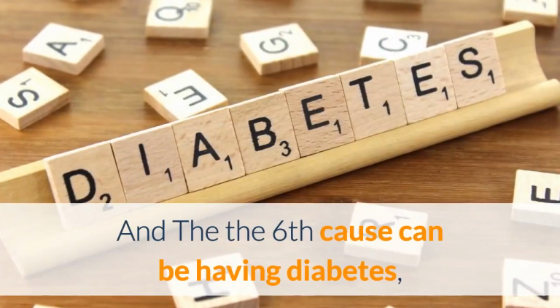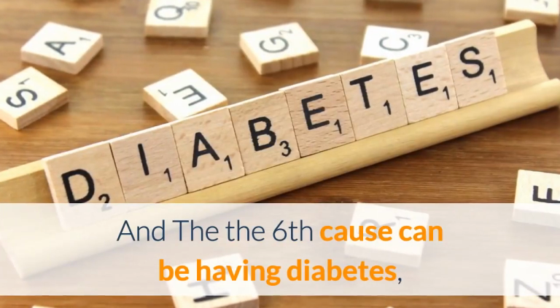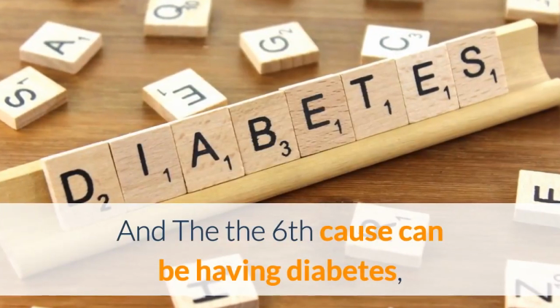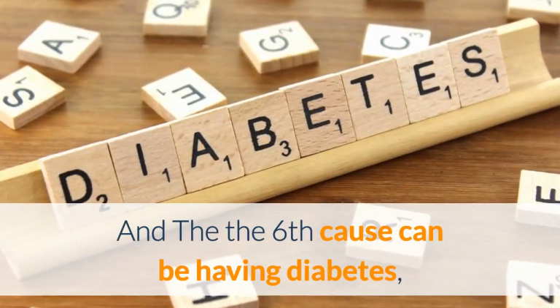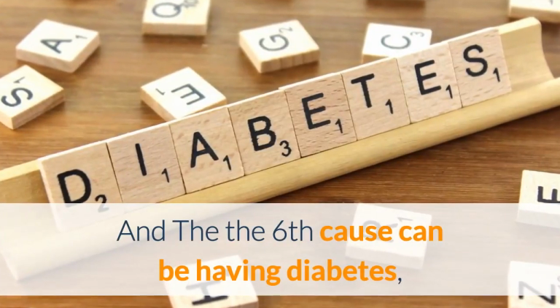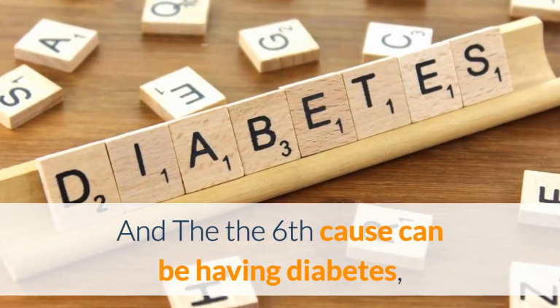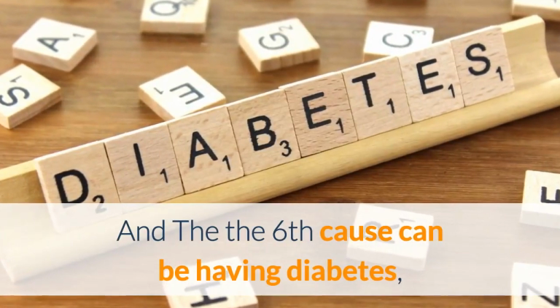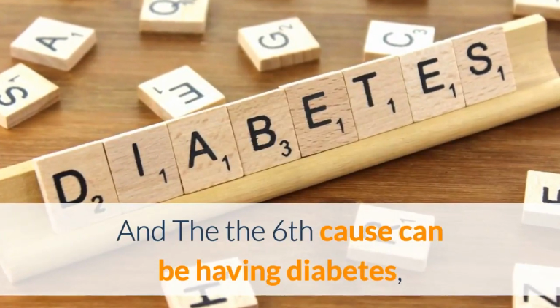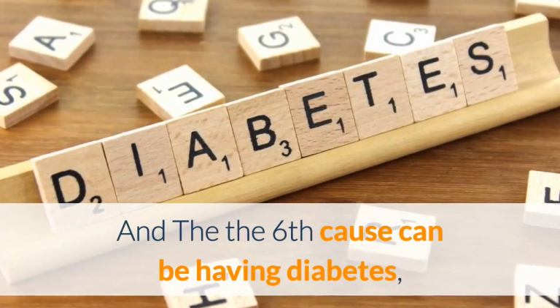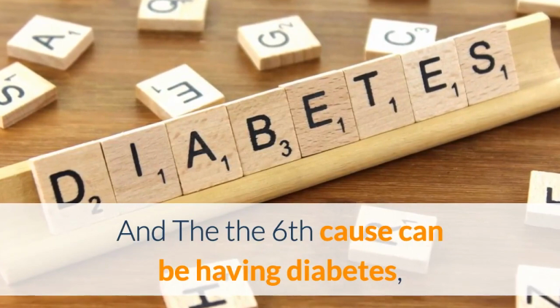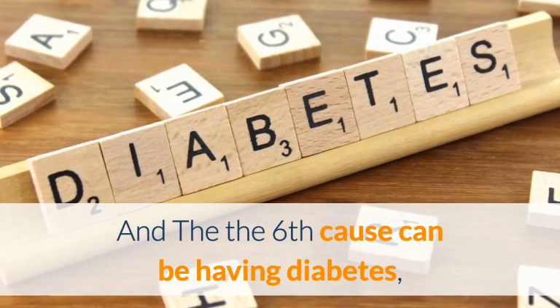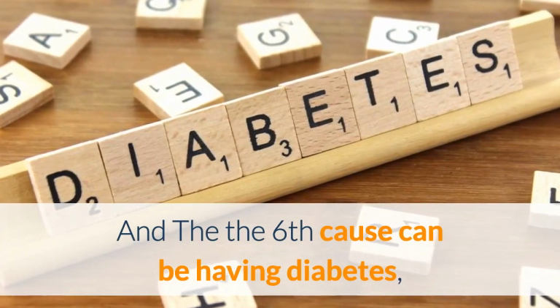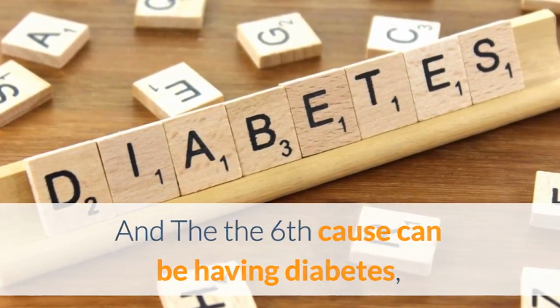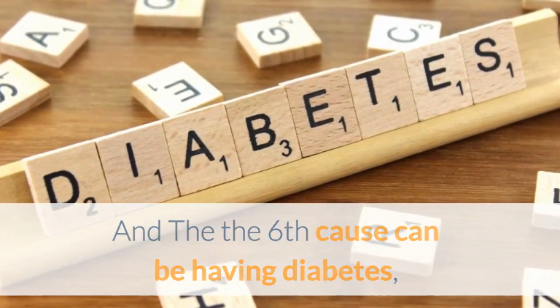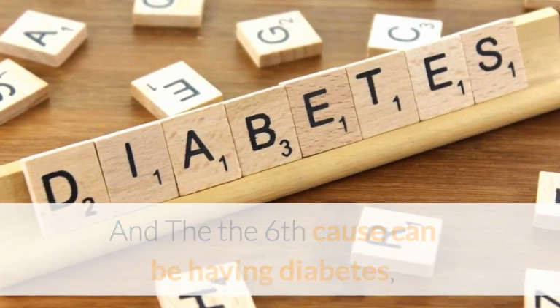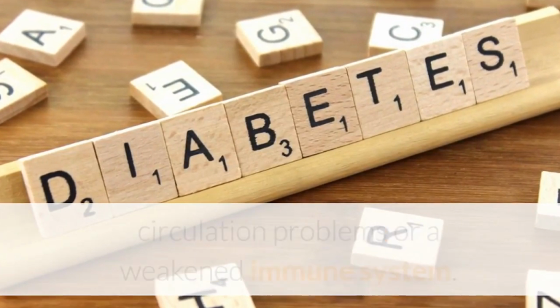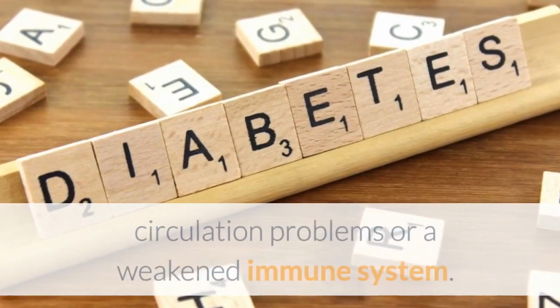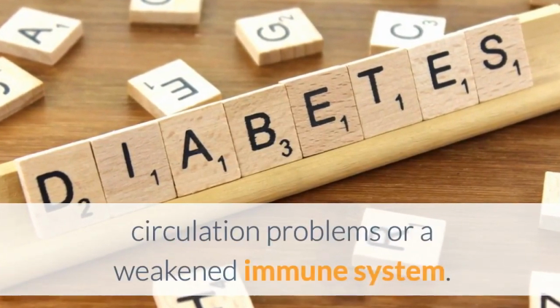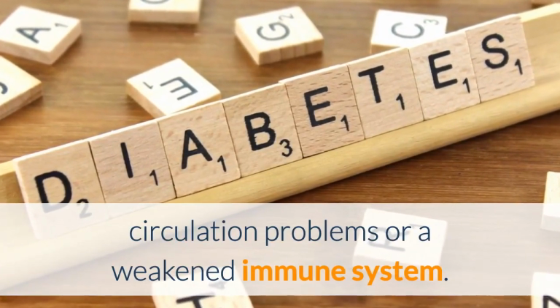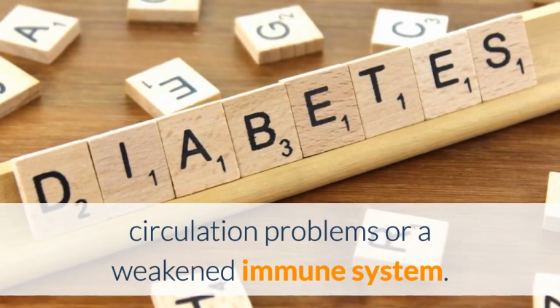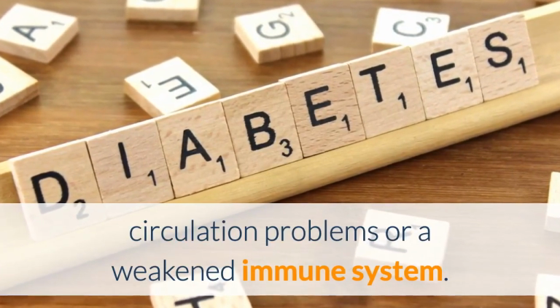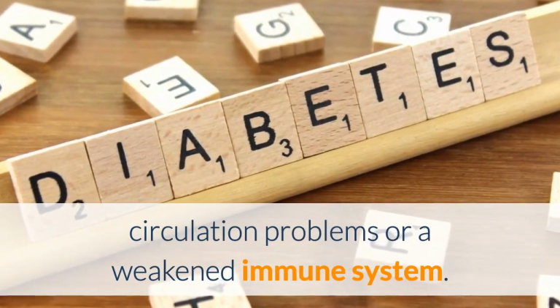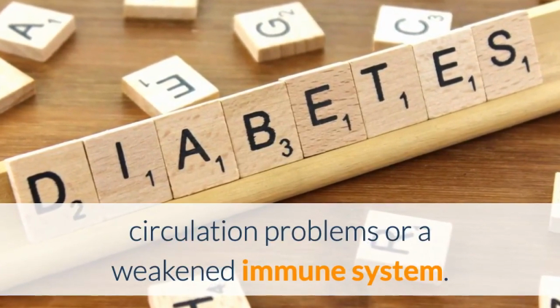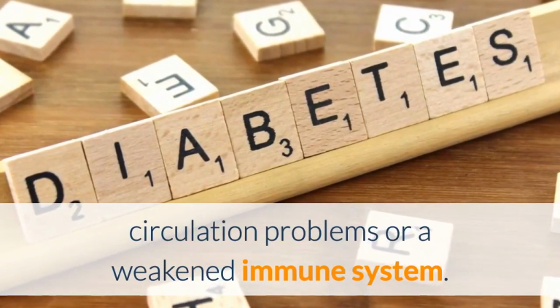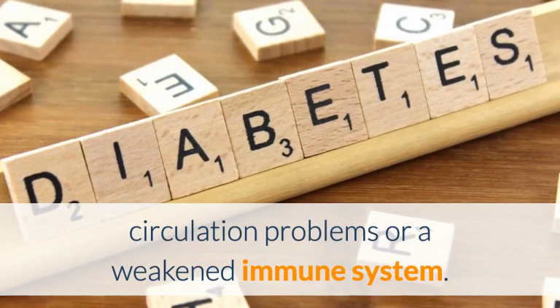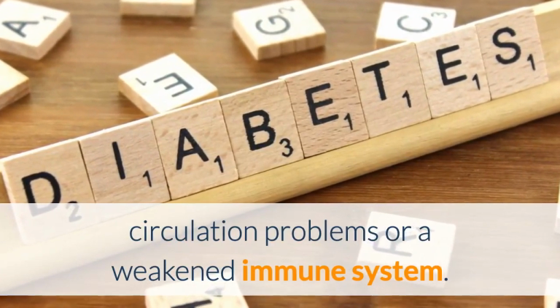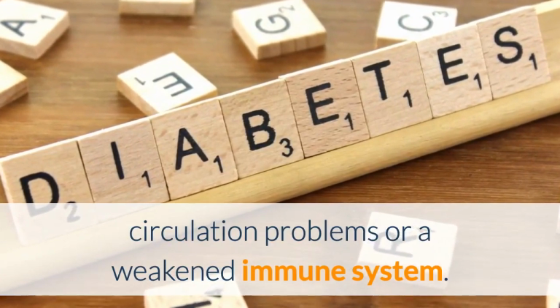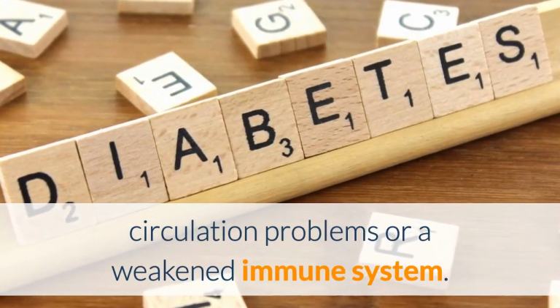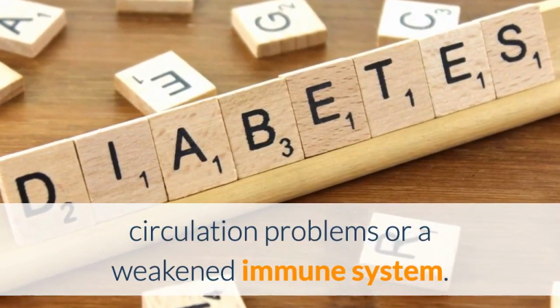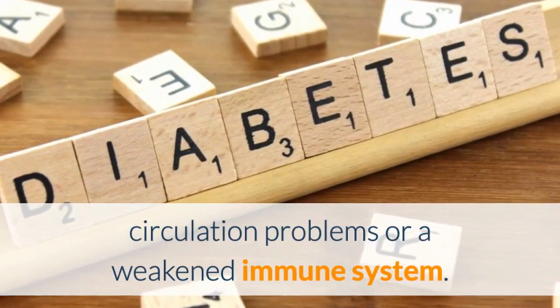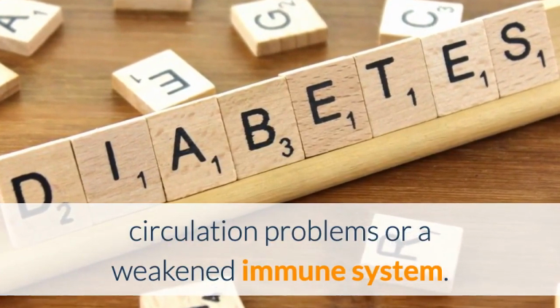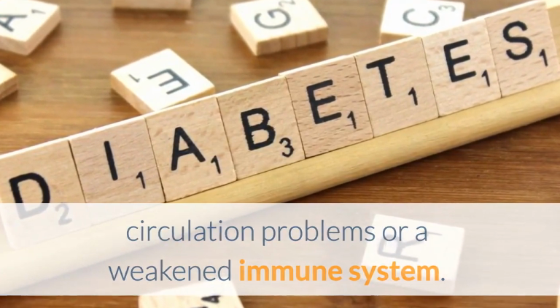And the sixth cause can be having diabetes, circulation problems, or a weakened immune system.